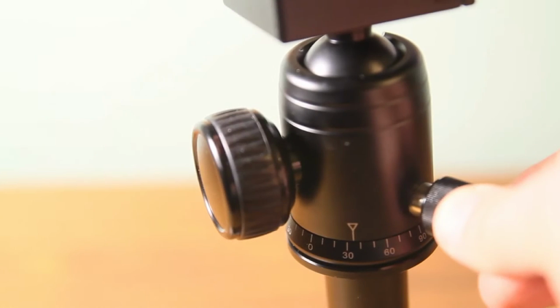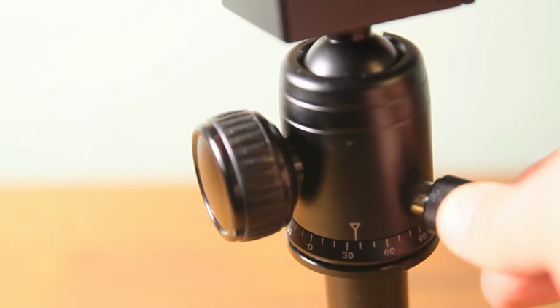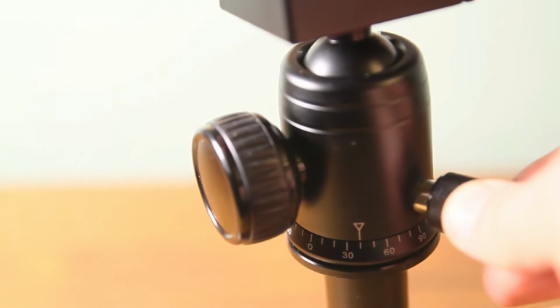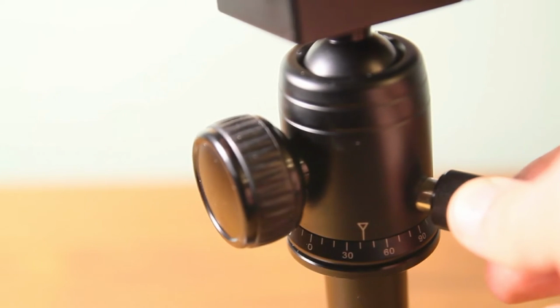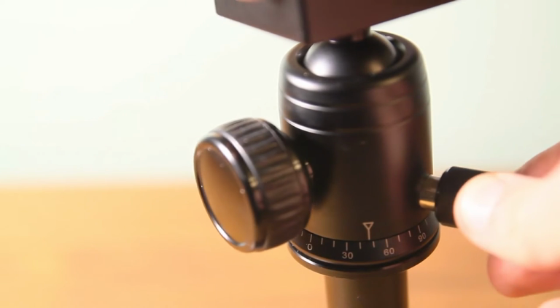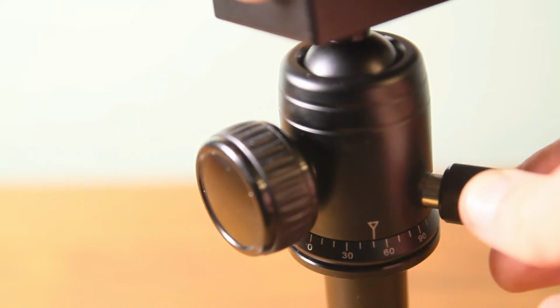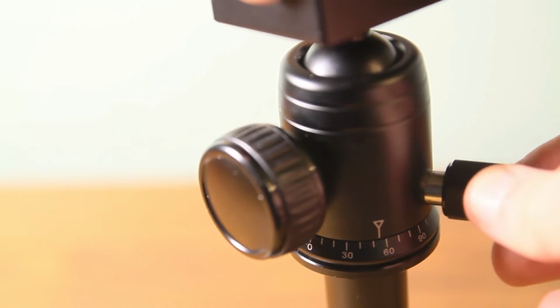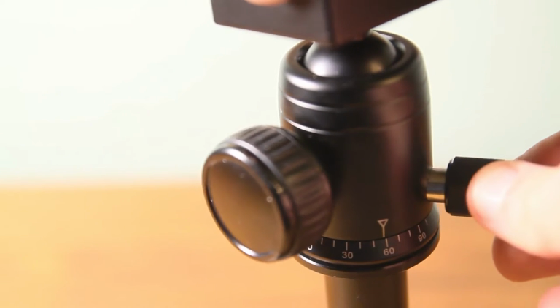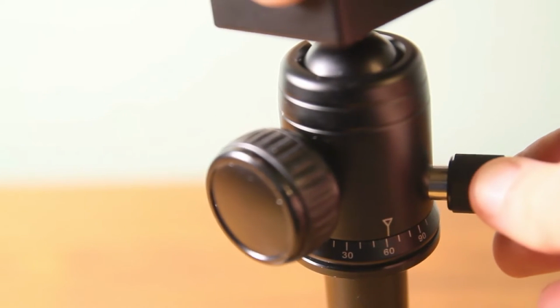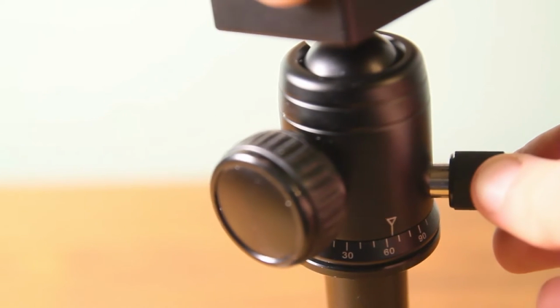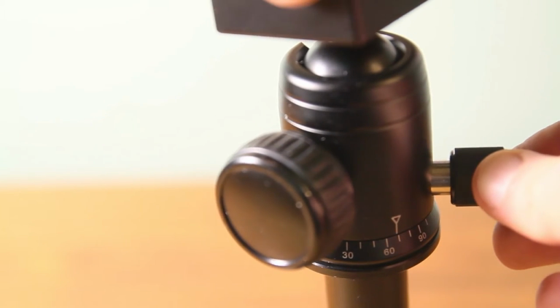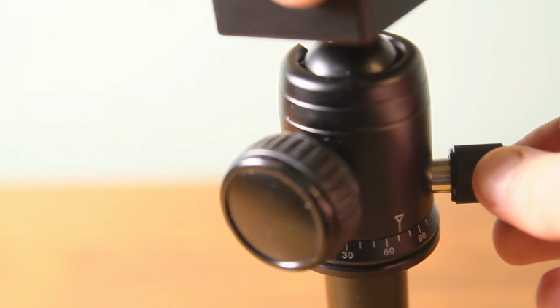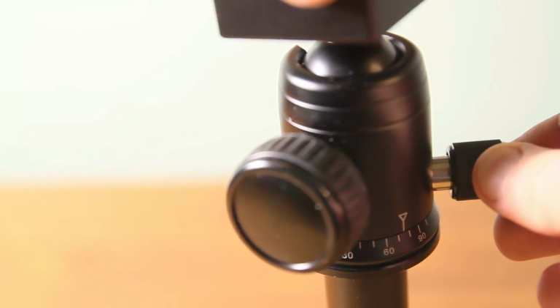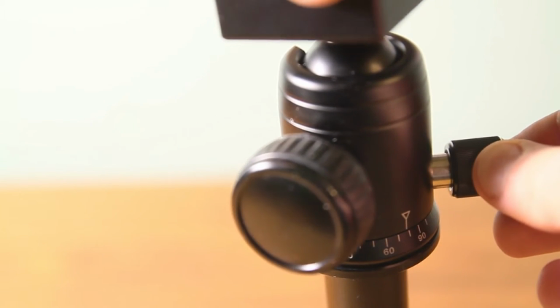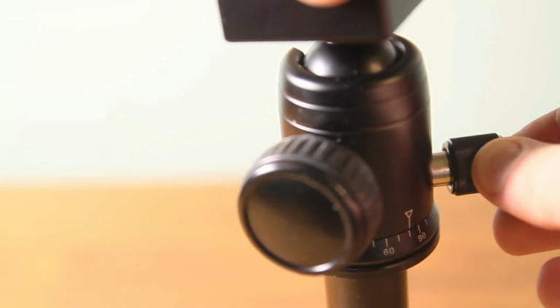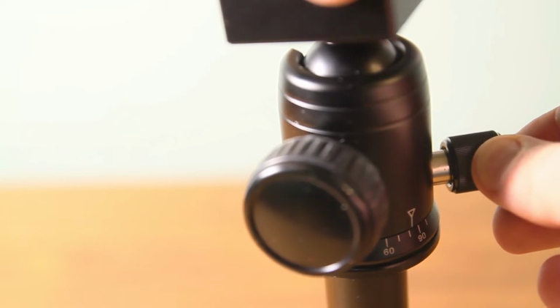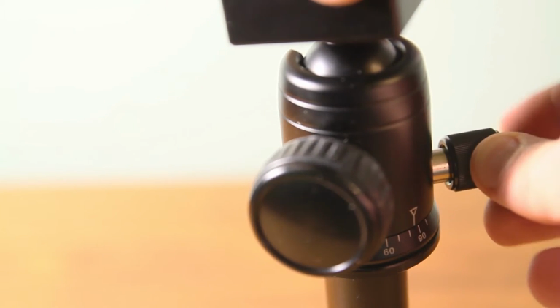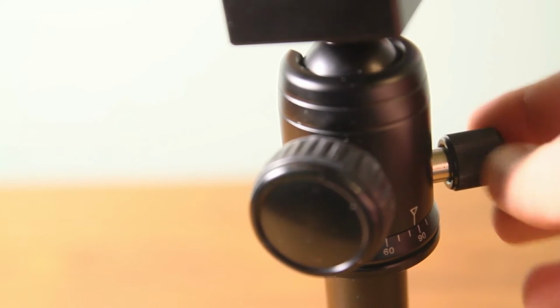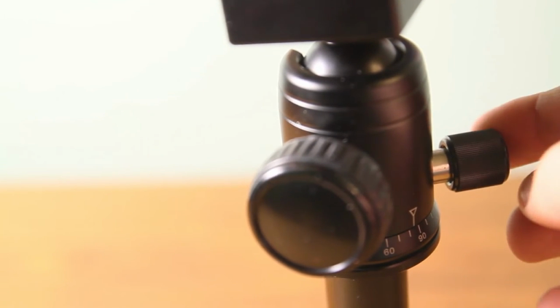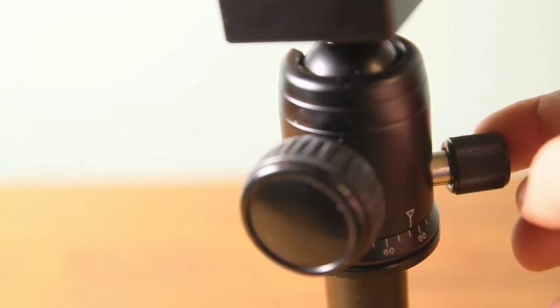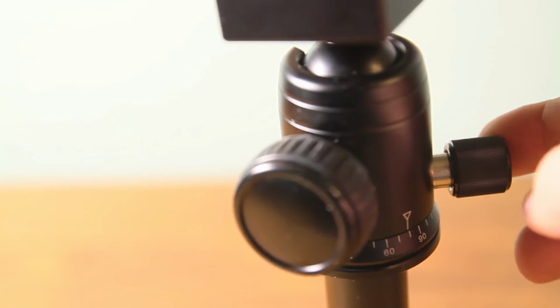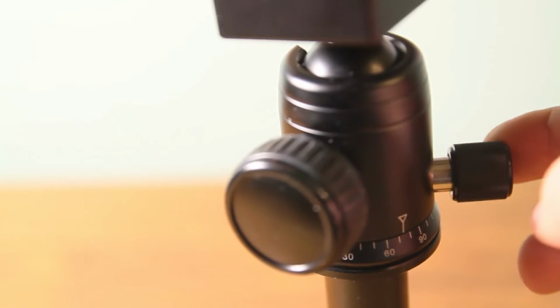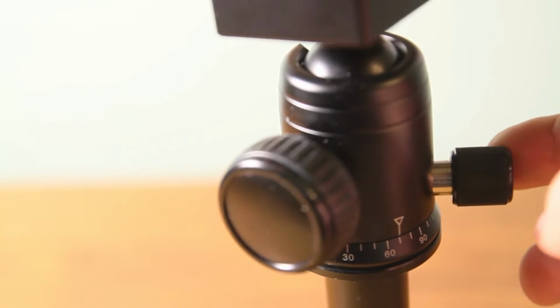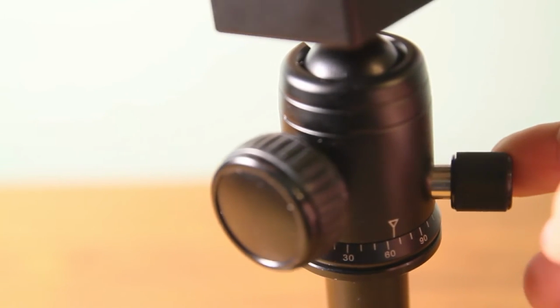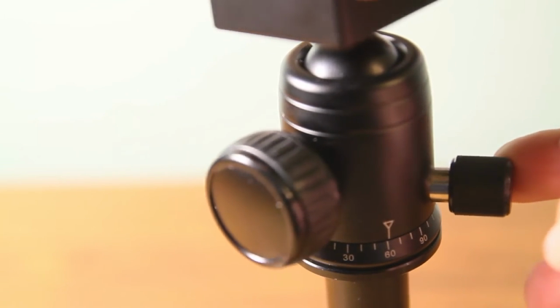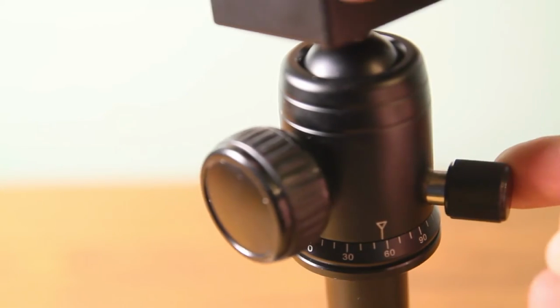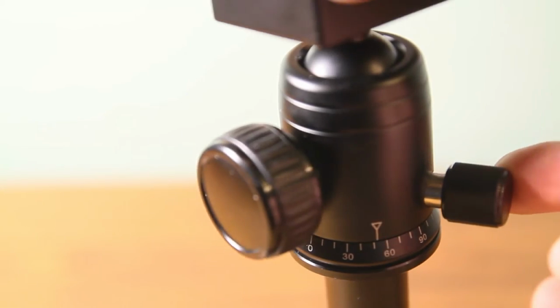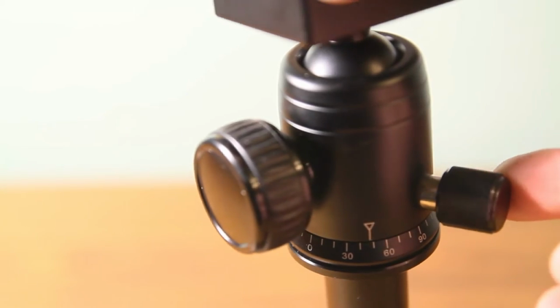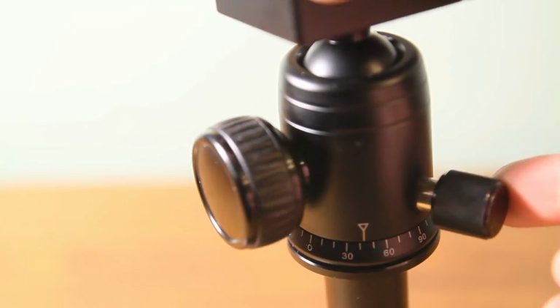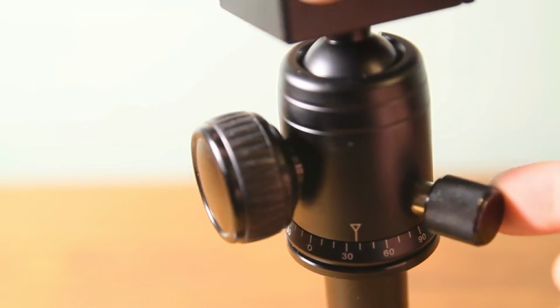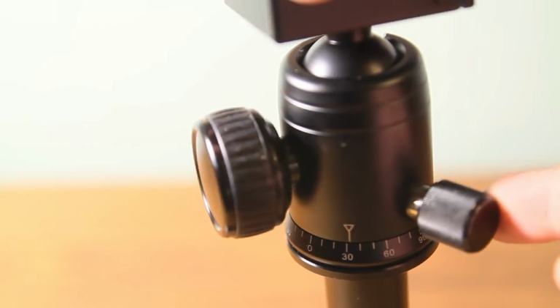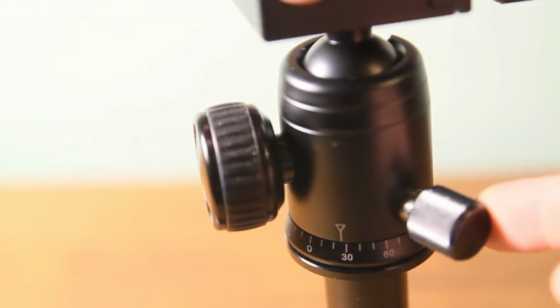And thirdly, this tripod is better because of the price, which is much lower than the price of the Benro tripod.